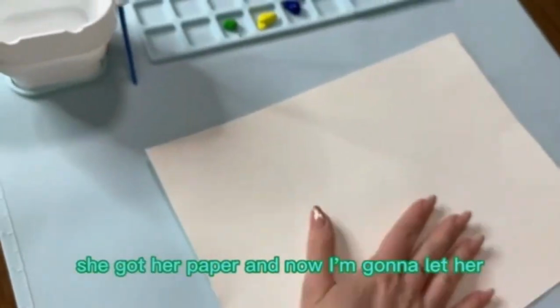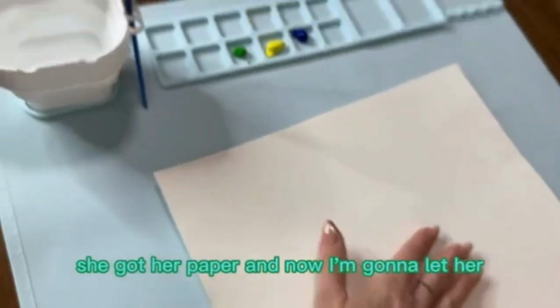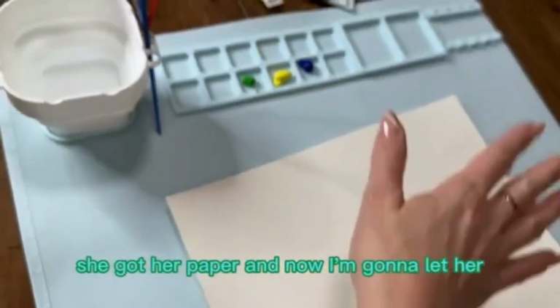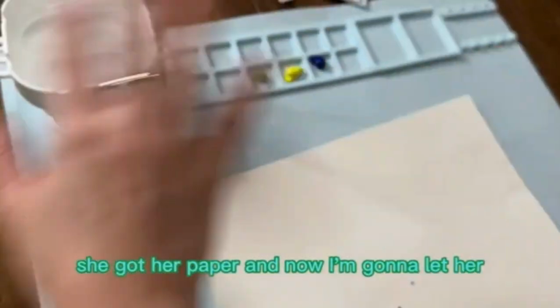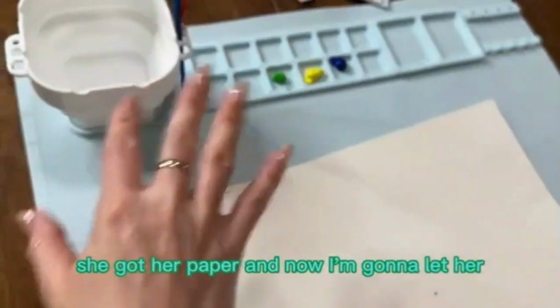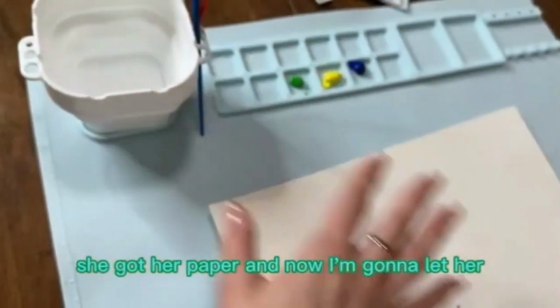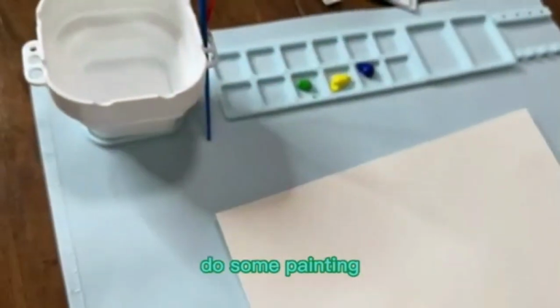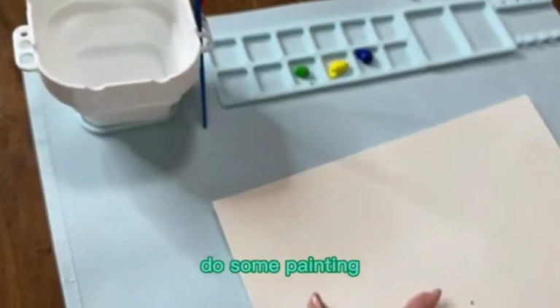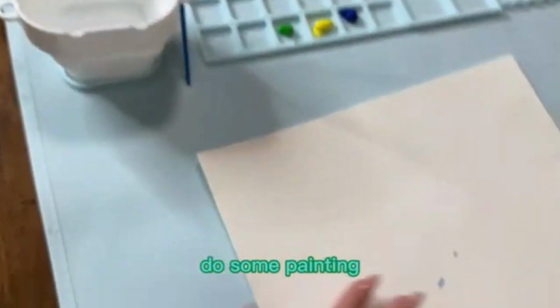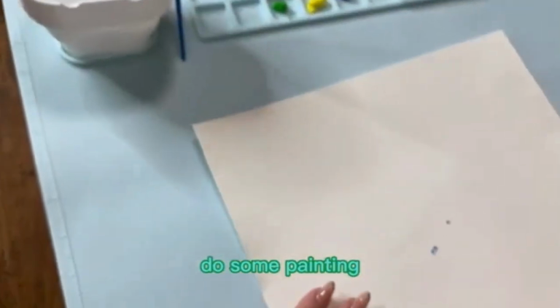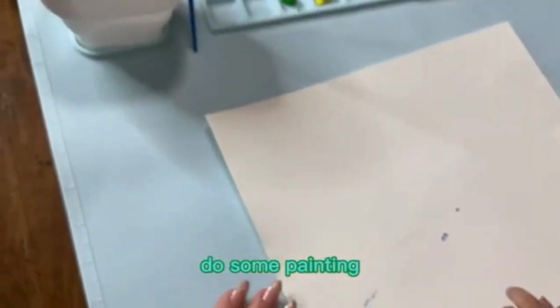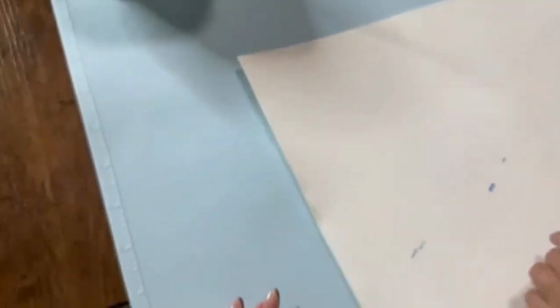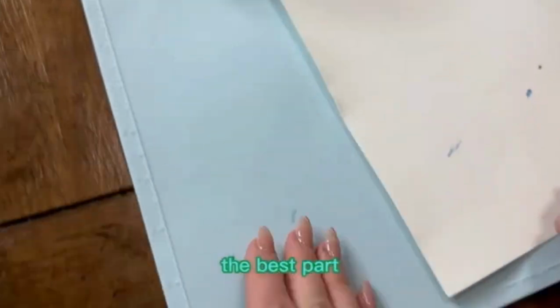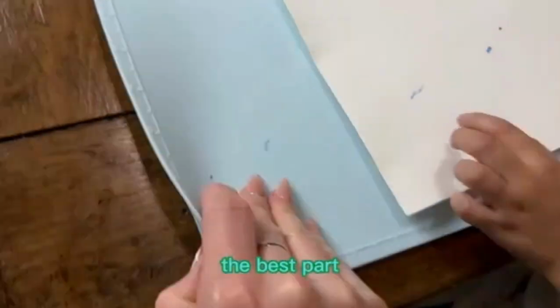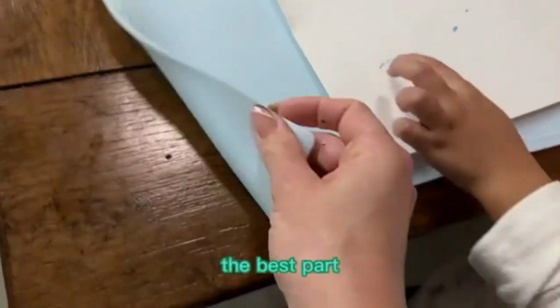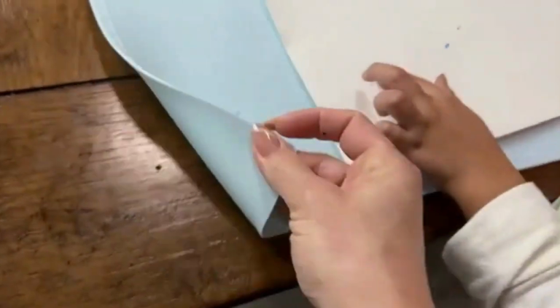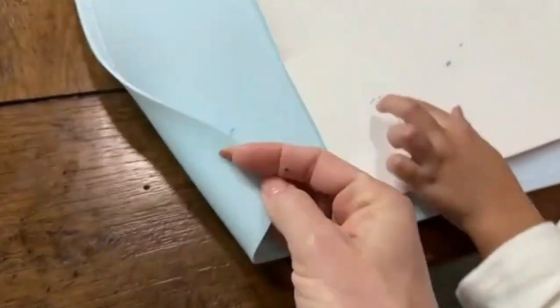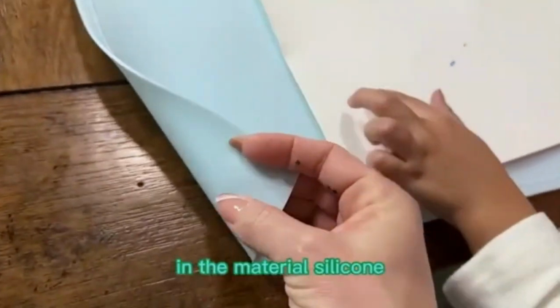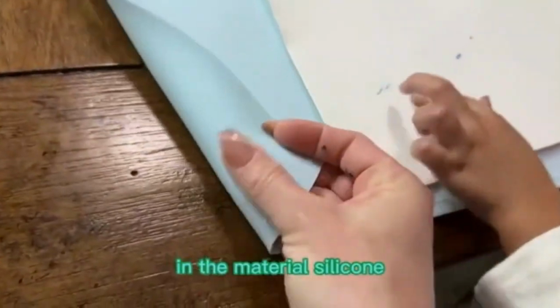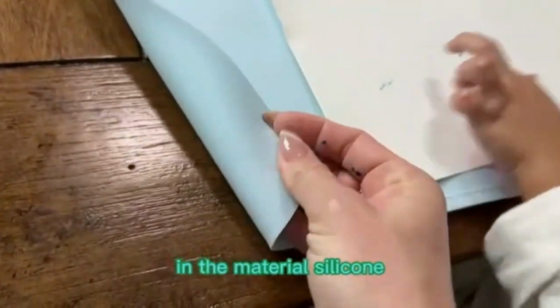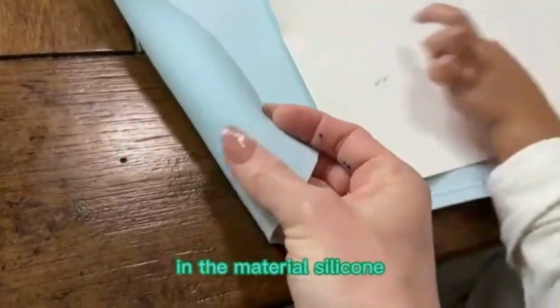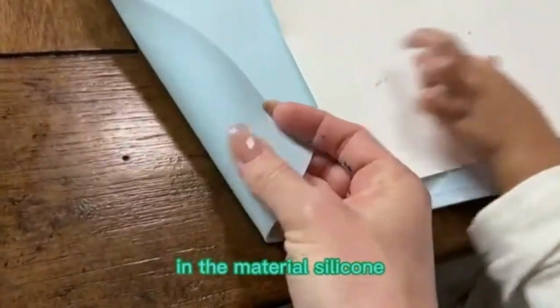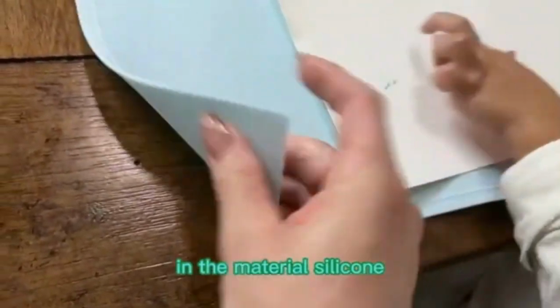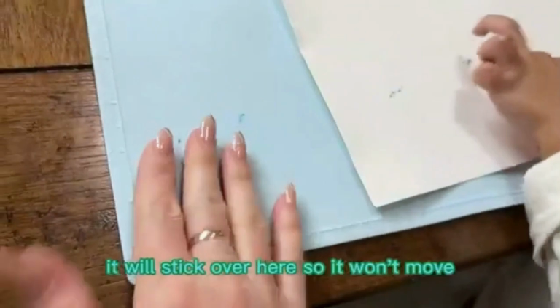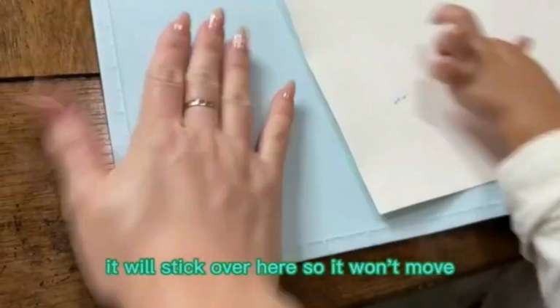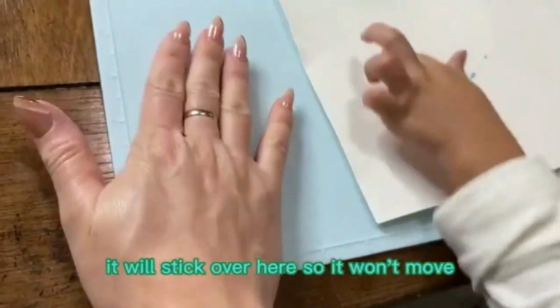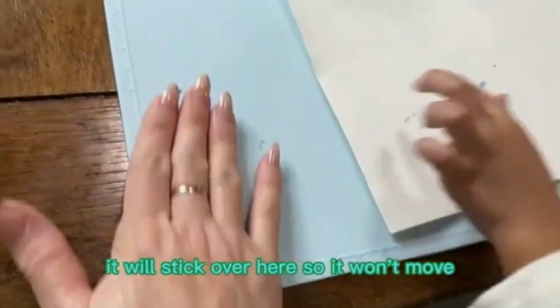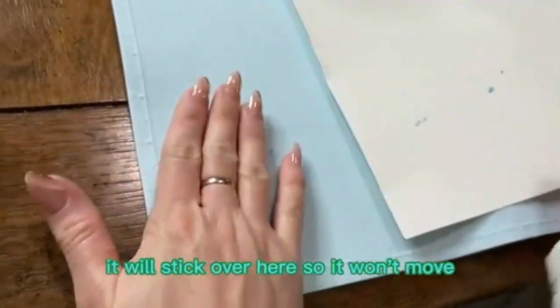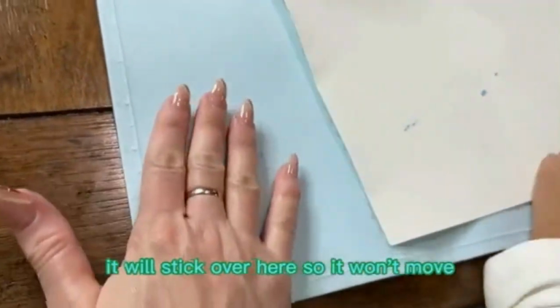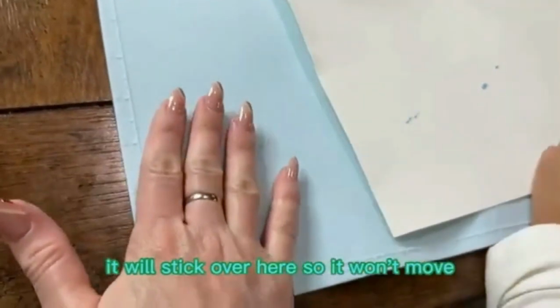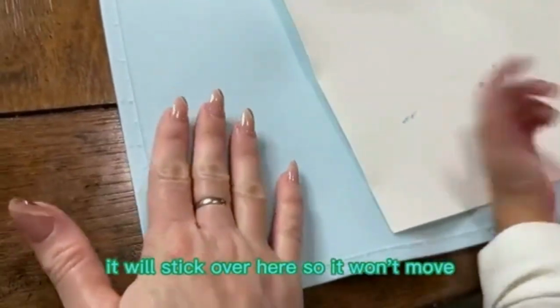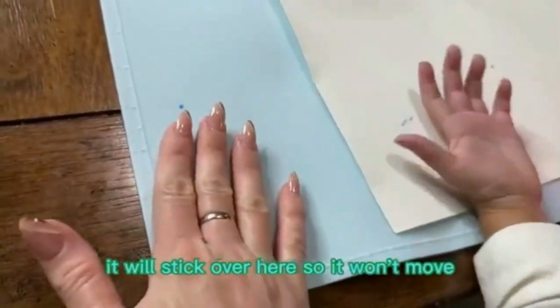...paper, and now I'm going to let her do some painting — the best part. And the material will stick over here so it won't move.